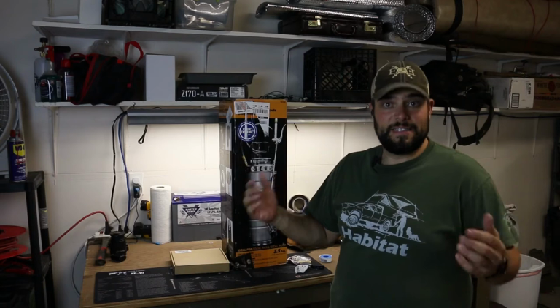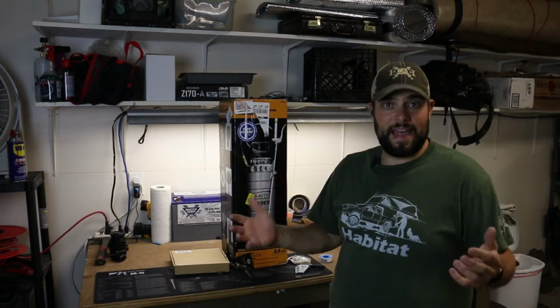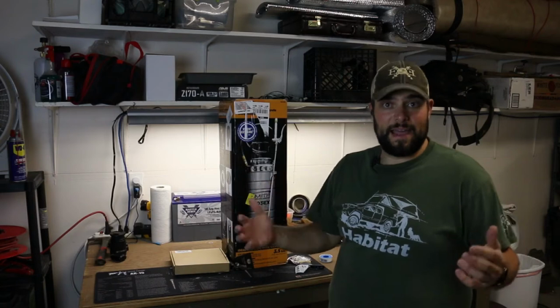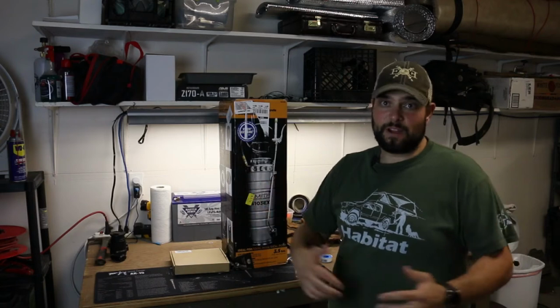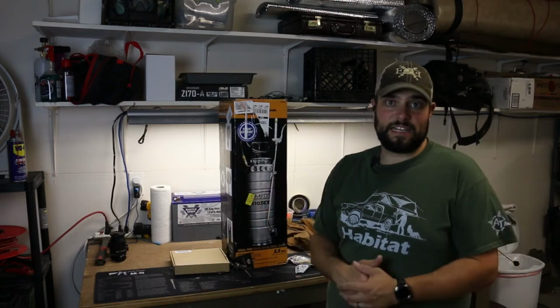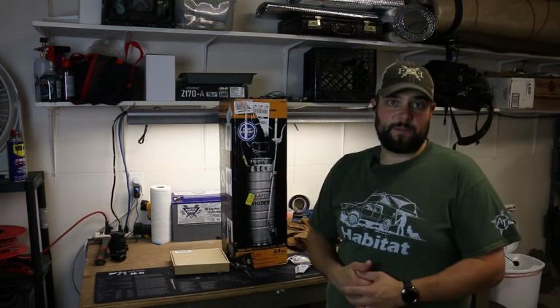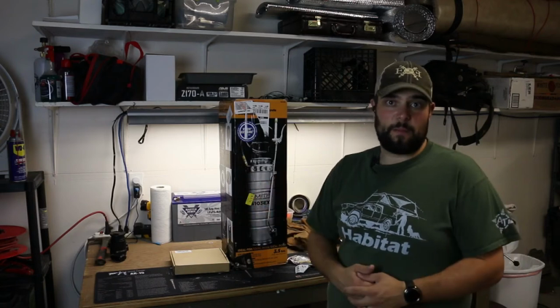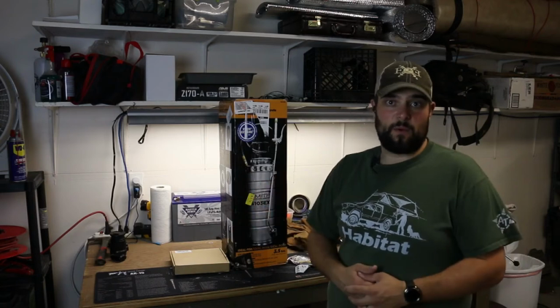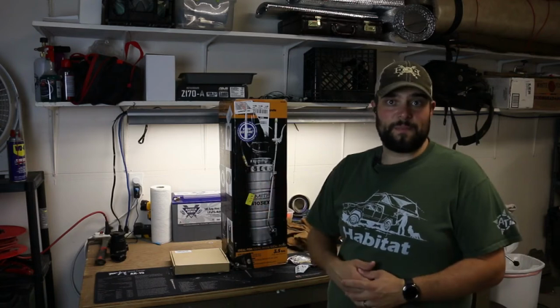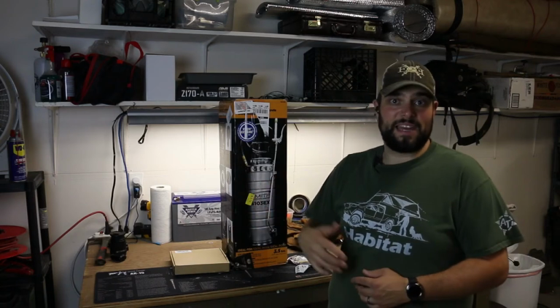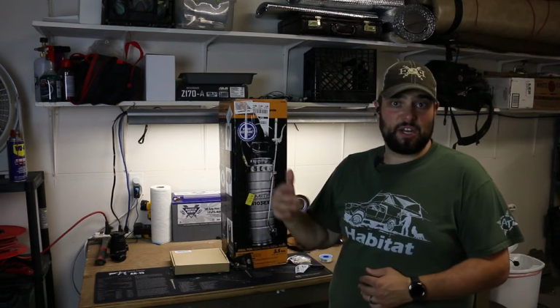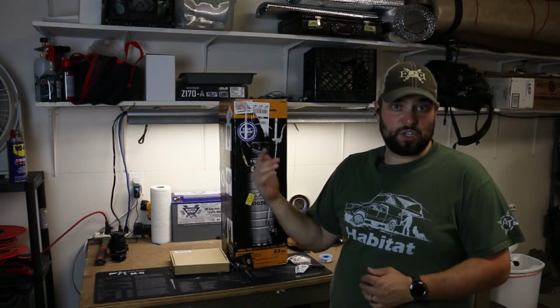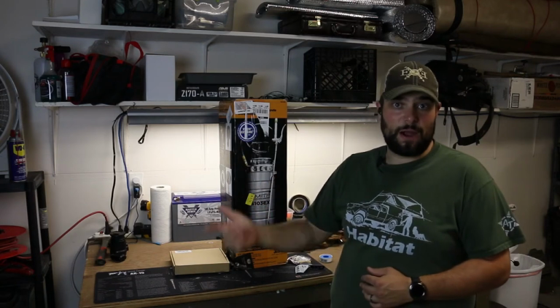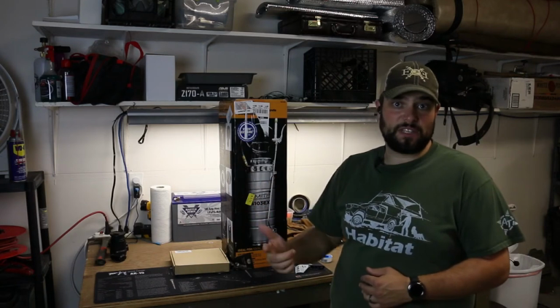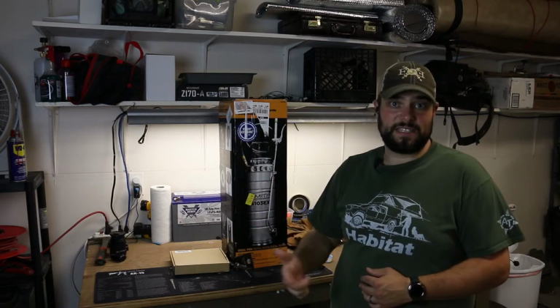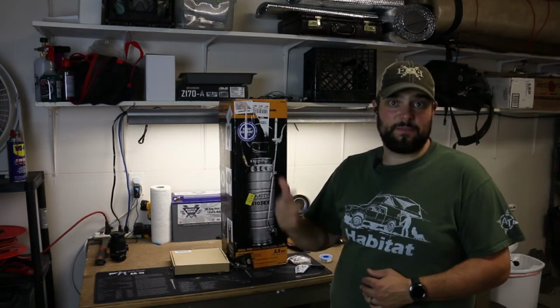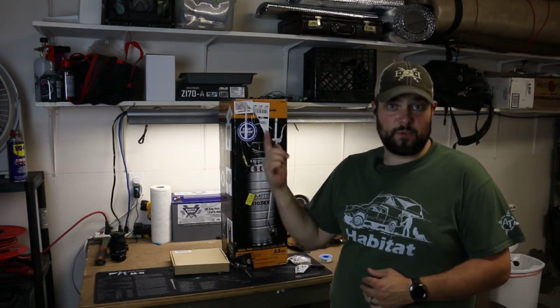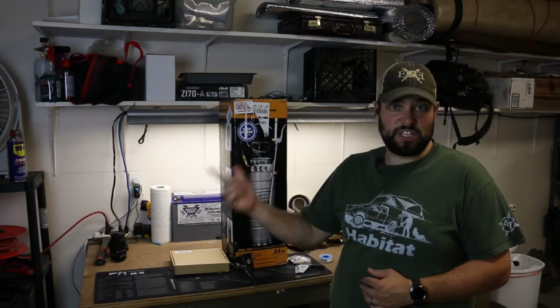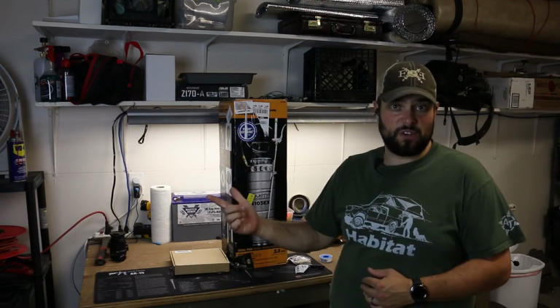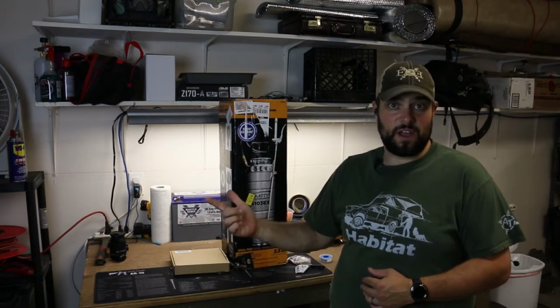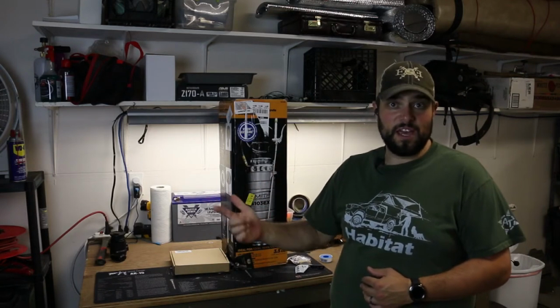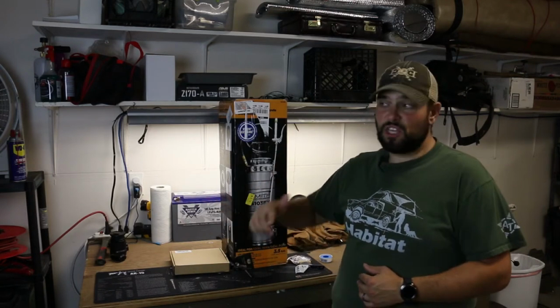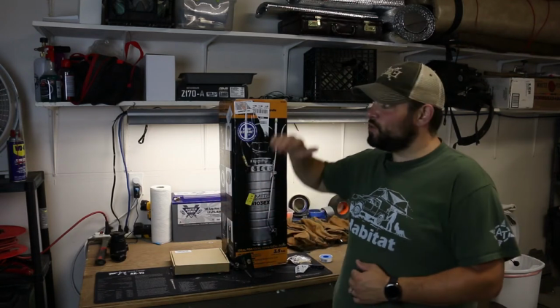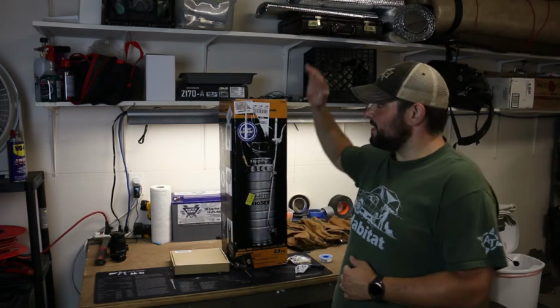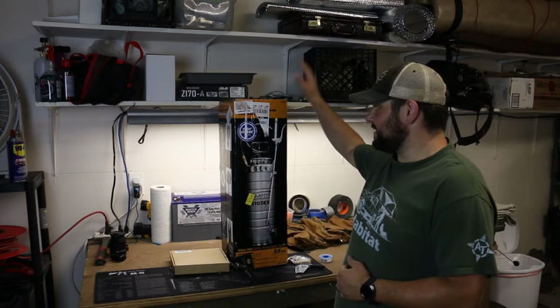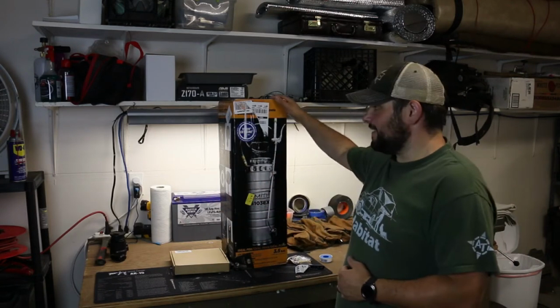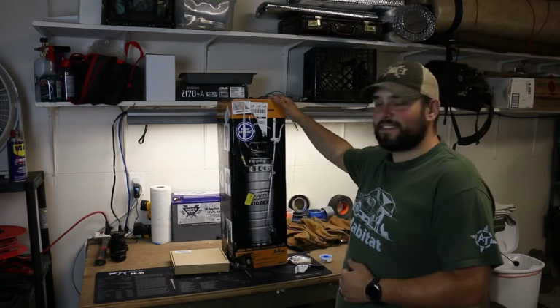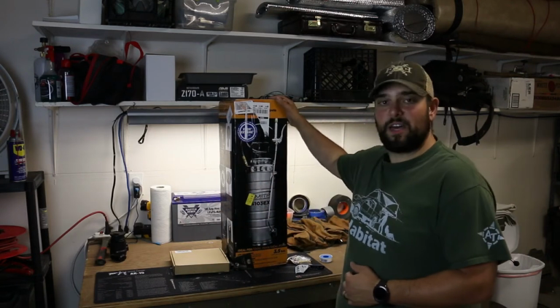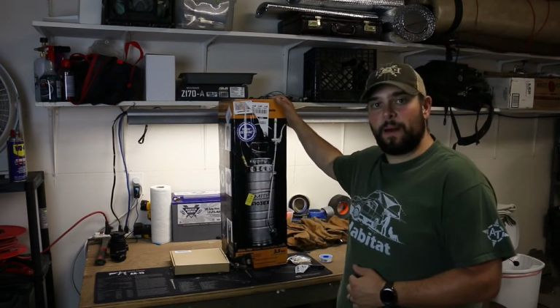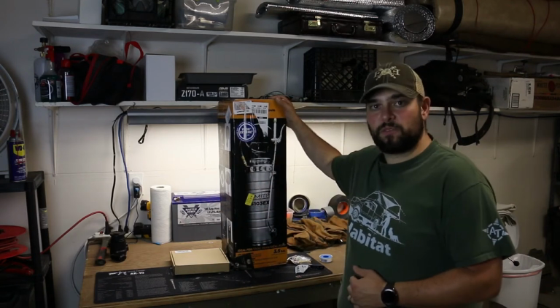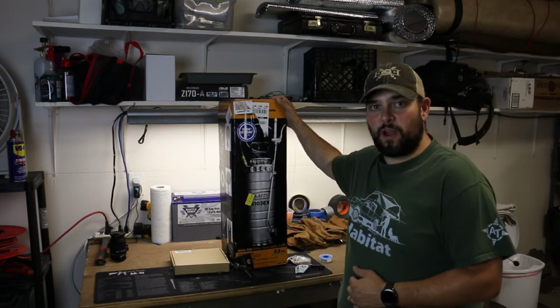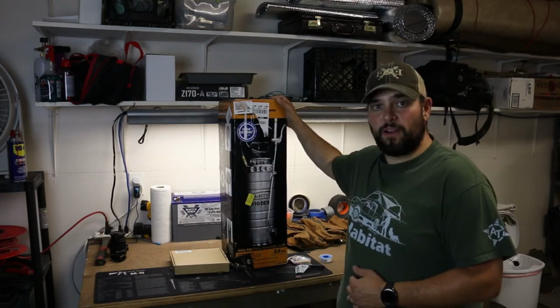Today we're going to experiment with making a new shower system for the Tundra using a stainless steel pump sprayer.